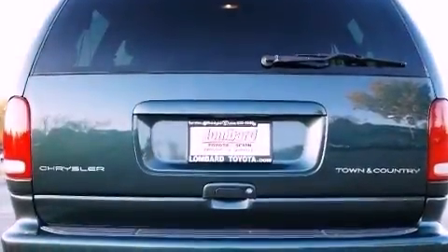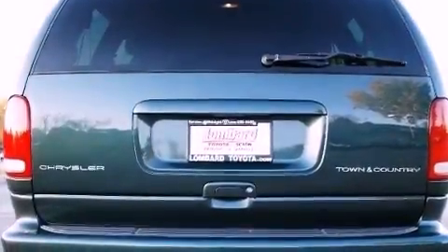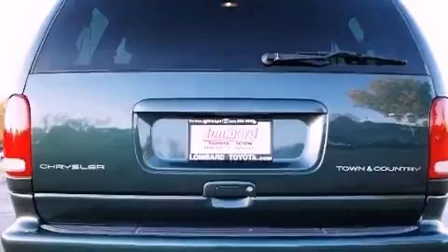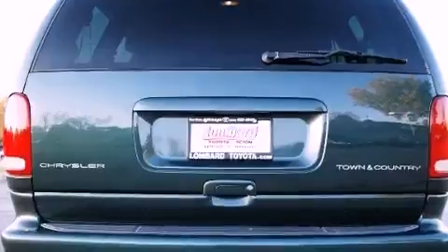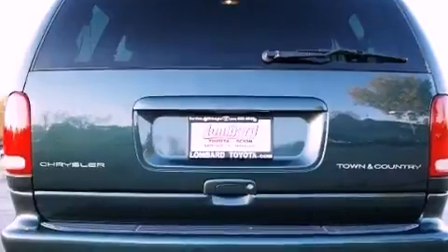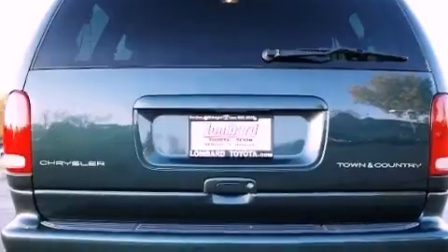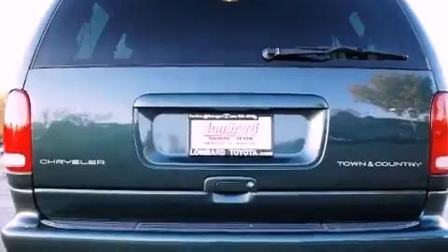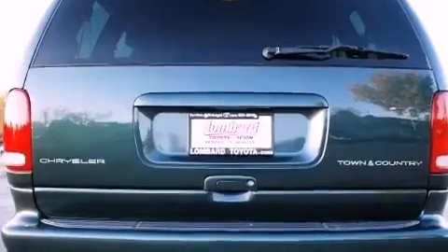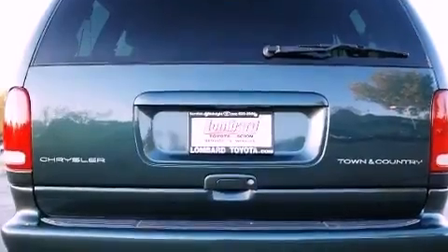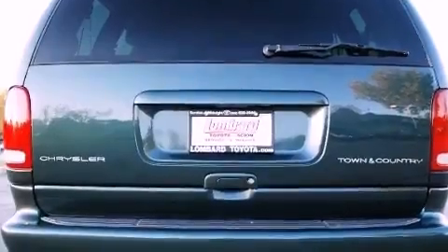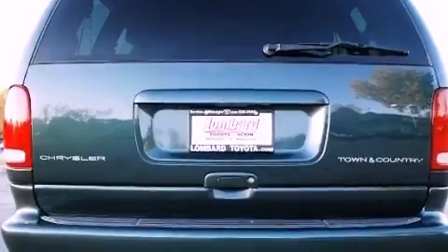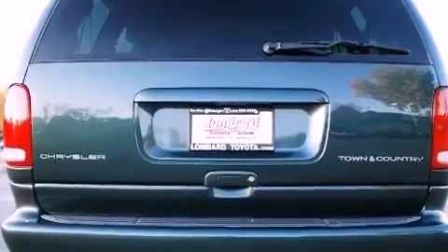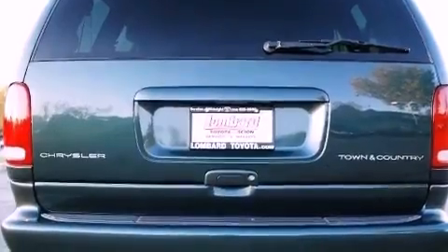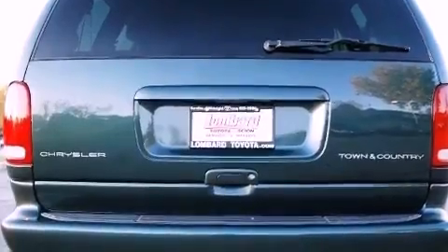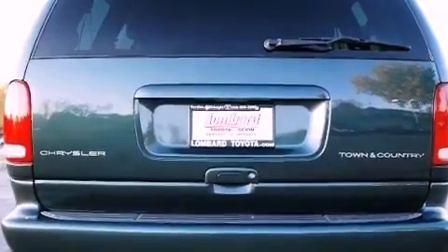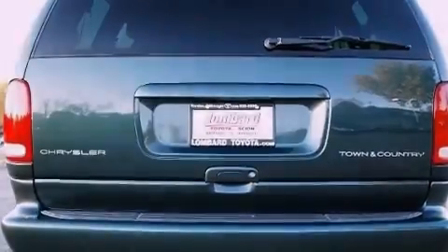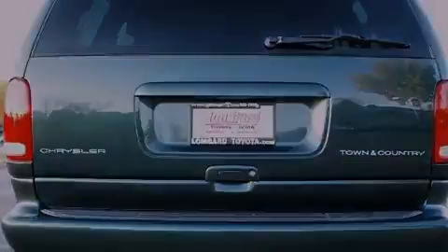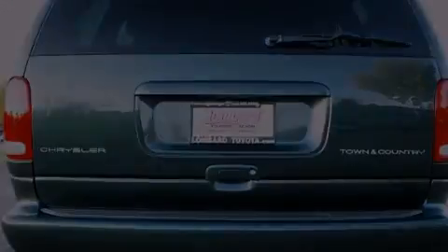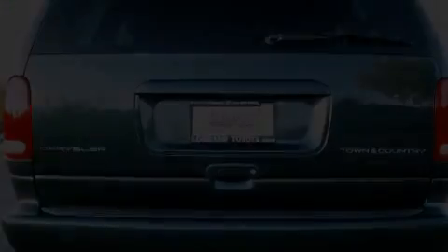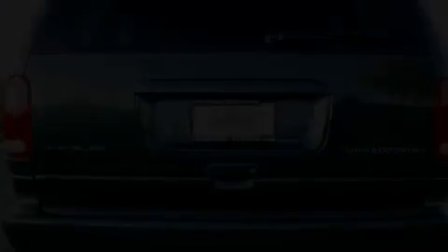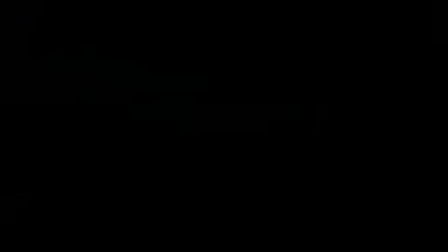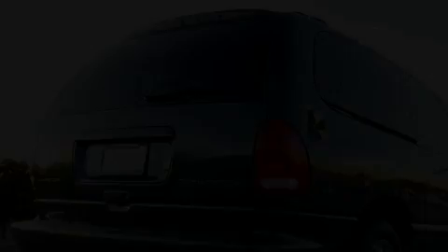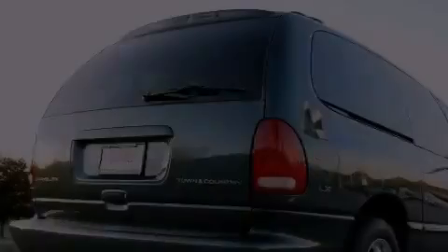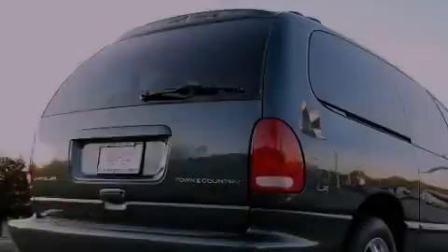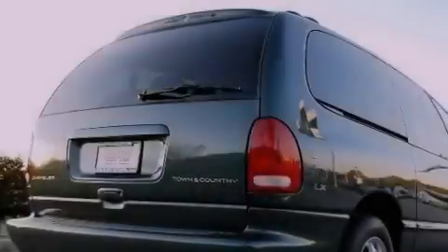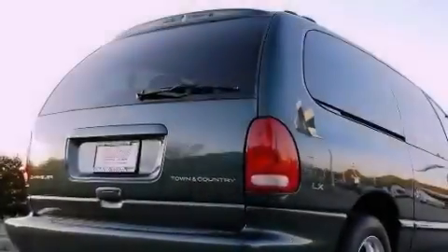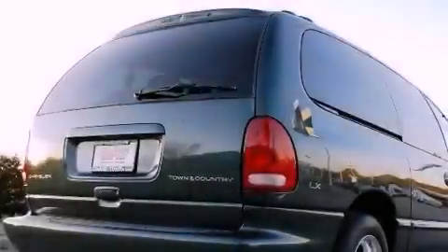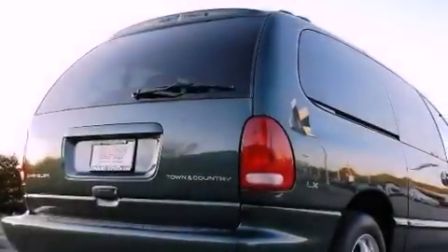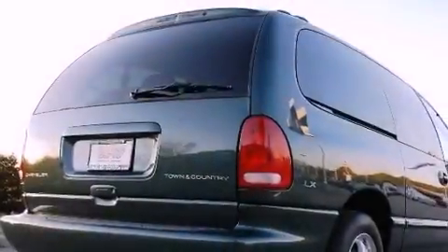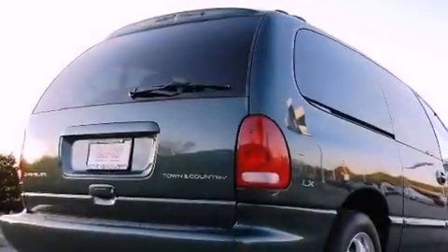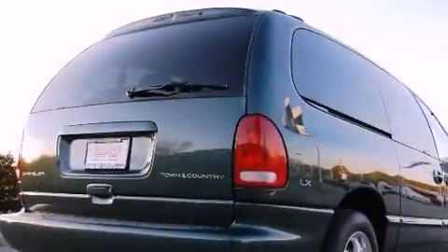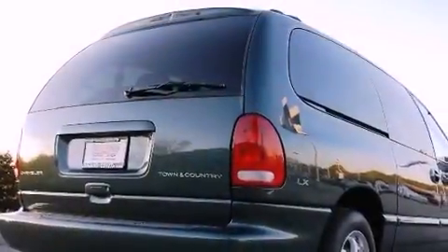Fog lamps, an anti-lock braking system, a passenger side airbag, and cruise control.